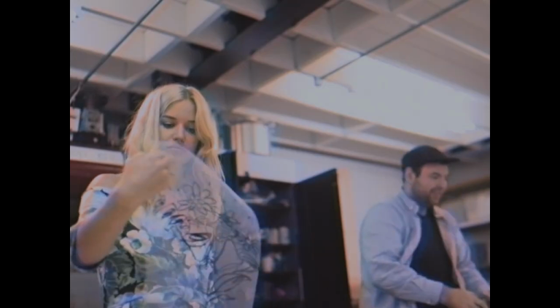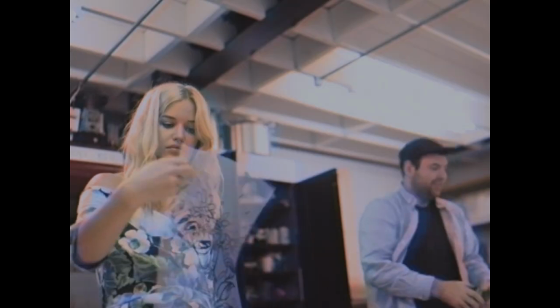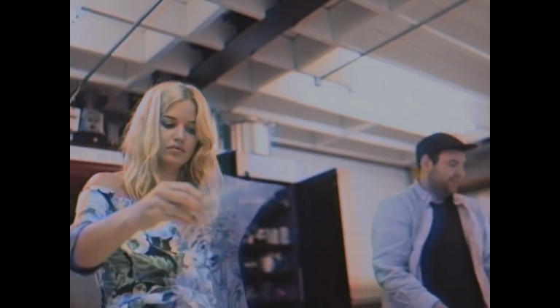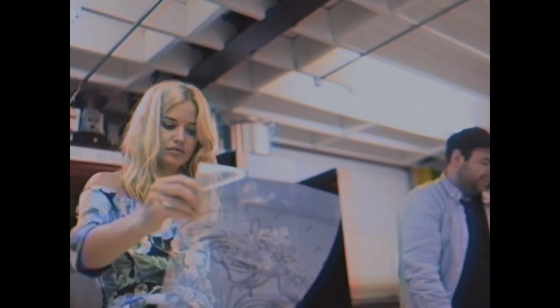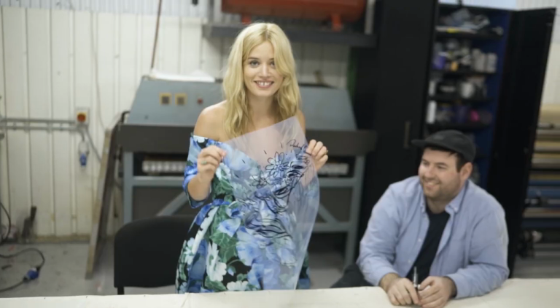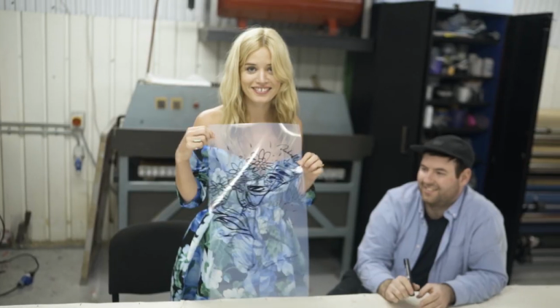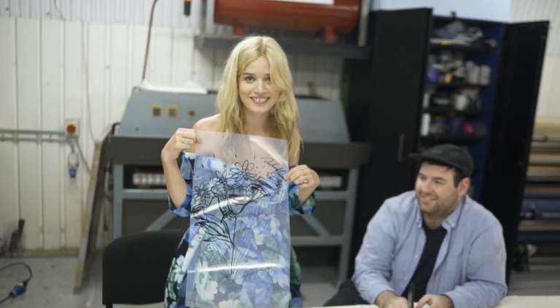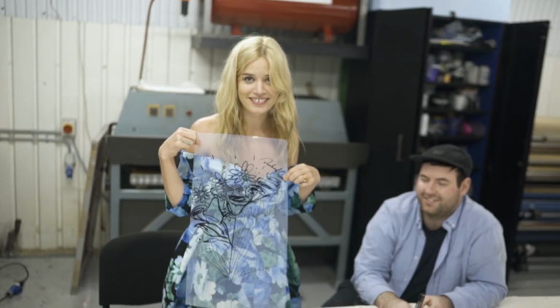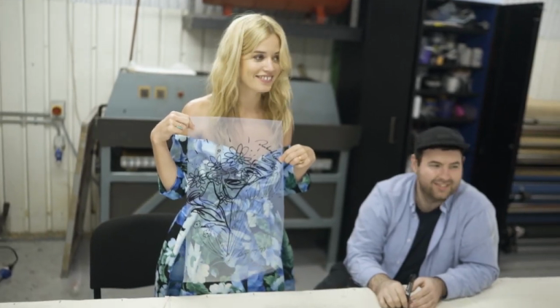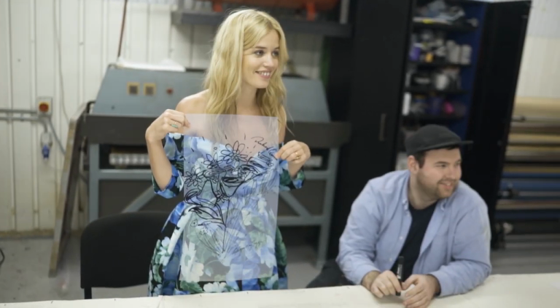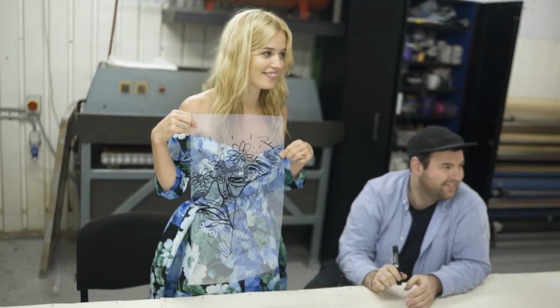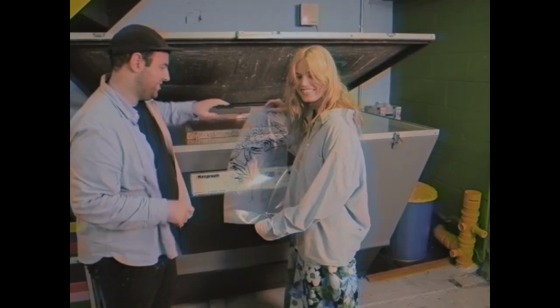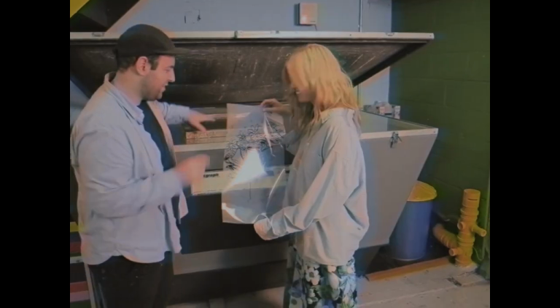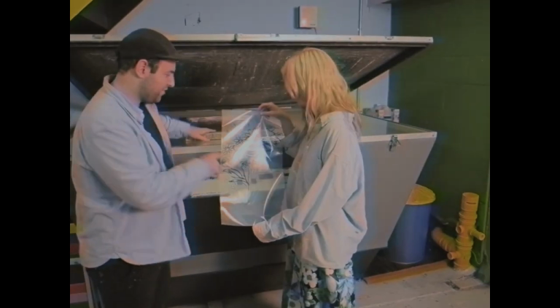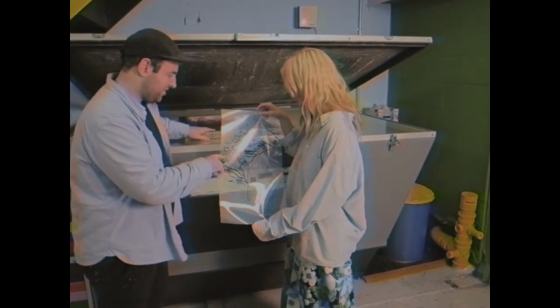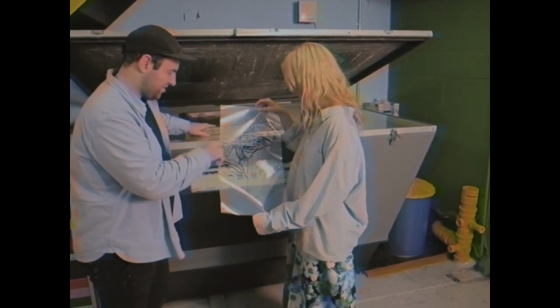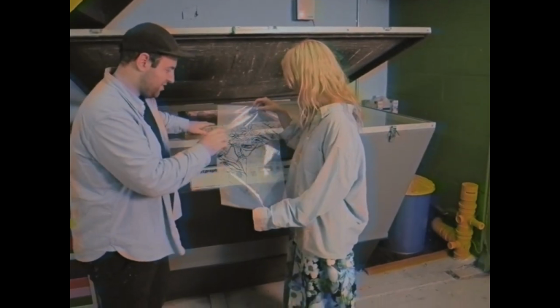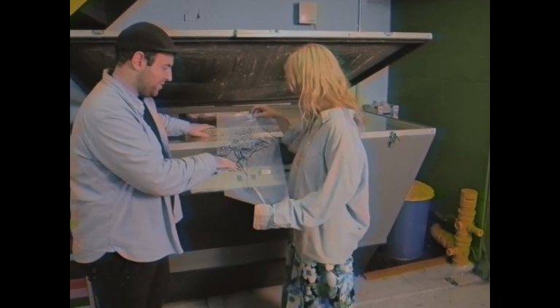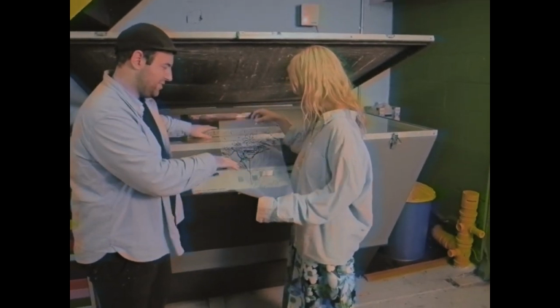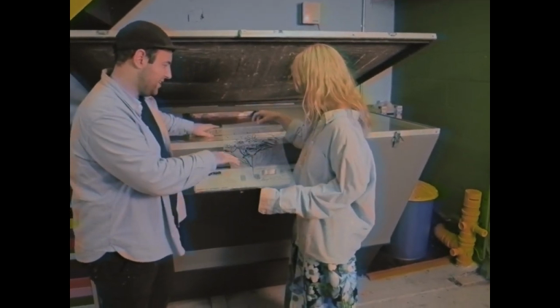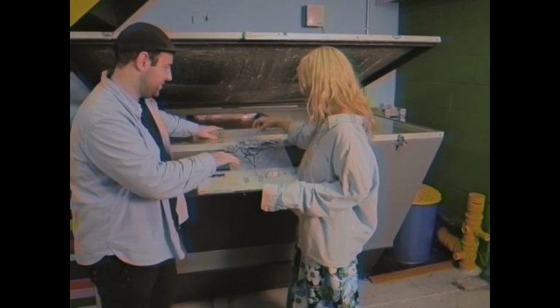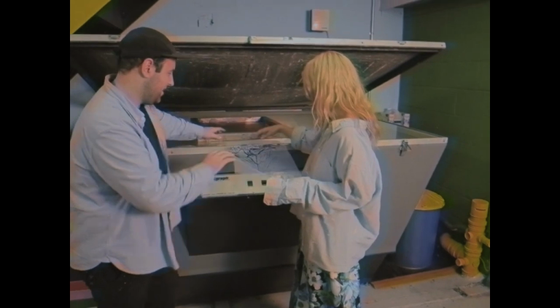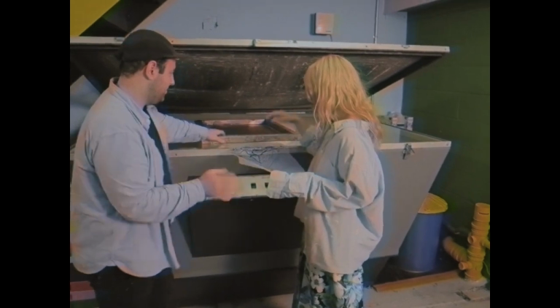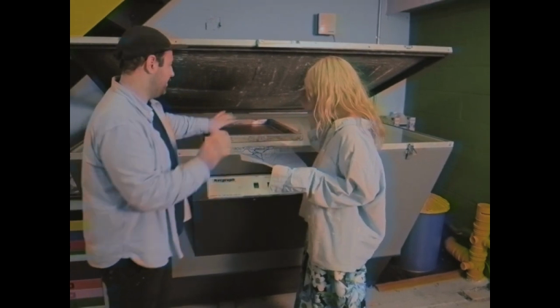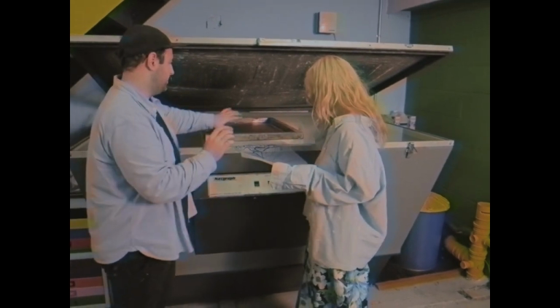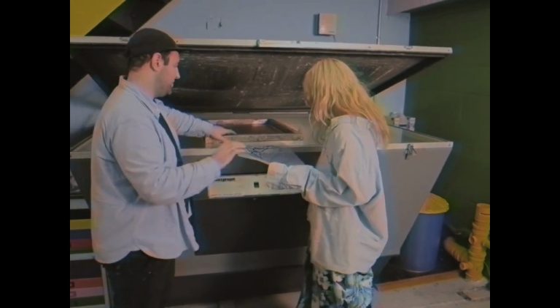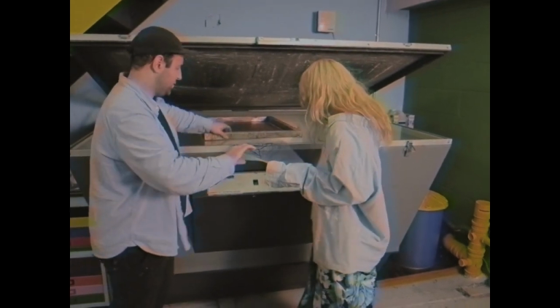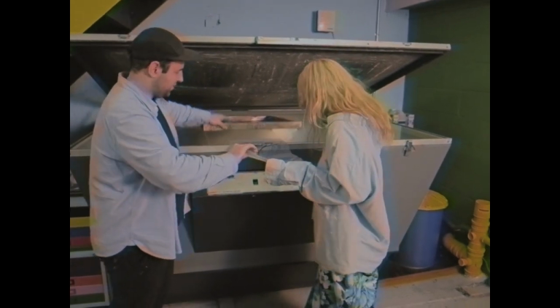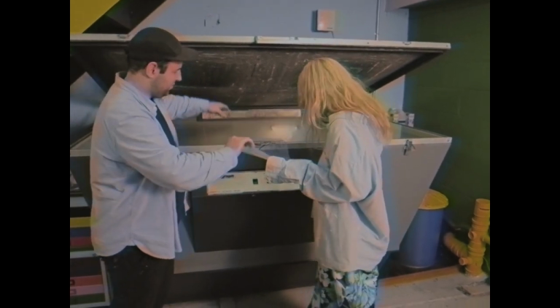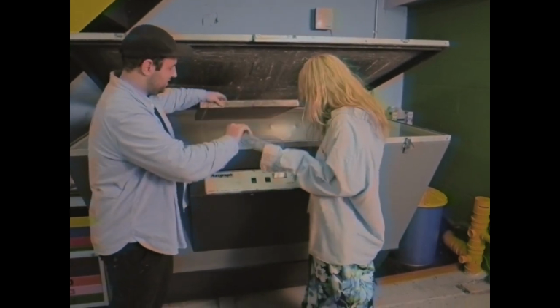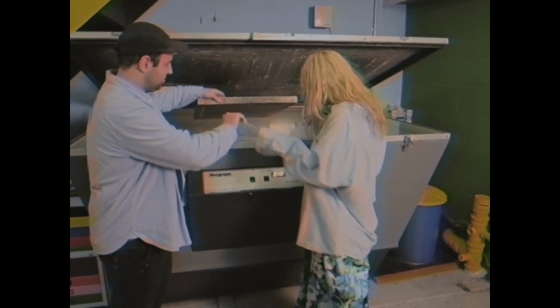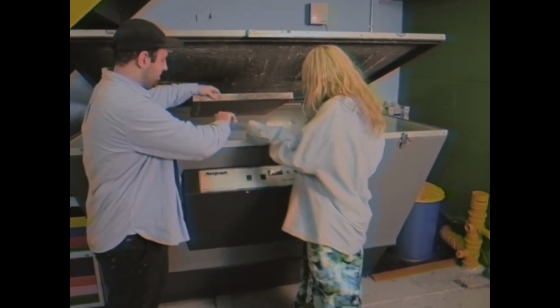I think that's good to go. So now we've got our artwork onto the acetate, we're going to expose it onto our coated screen.